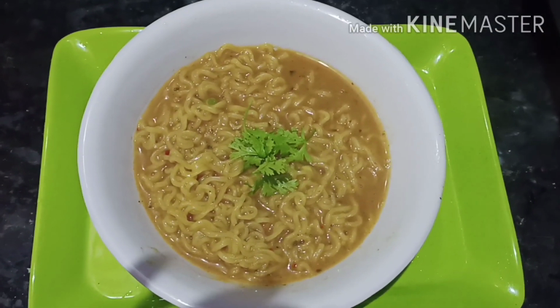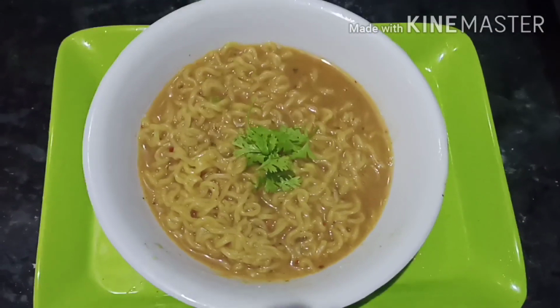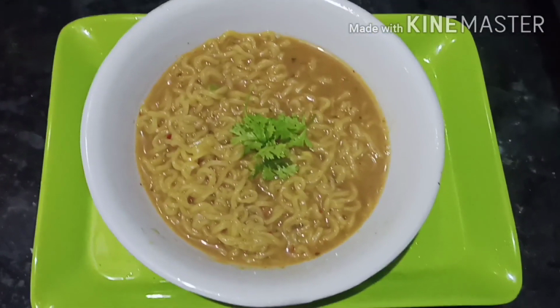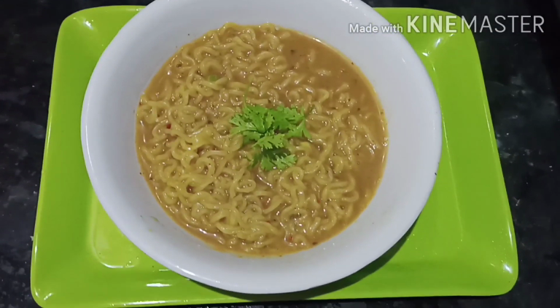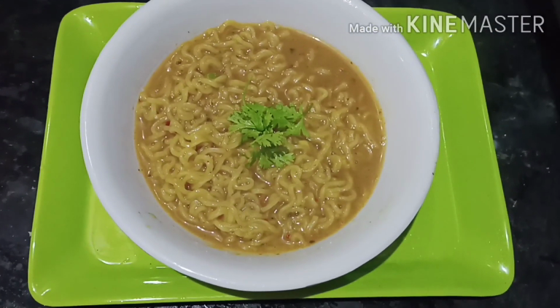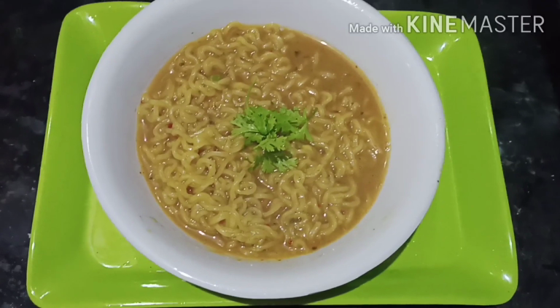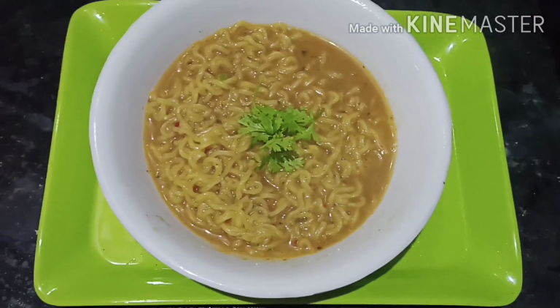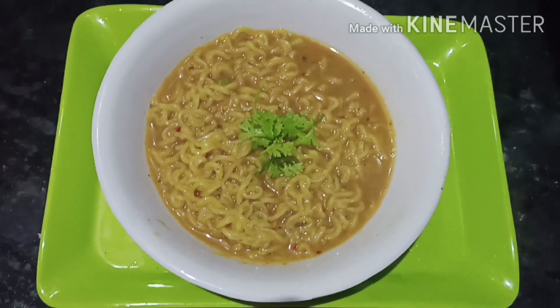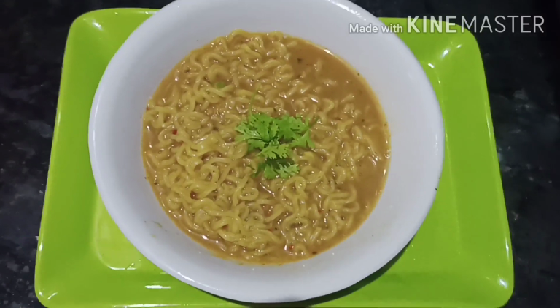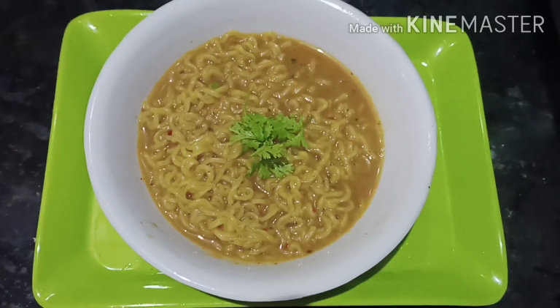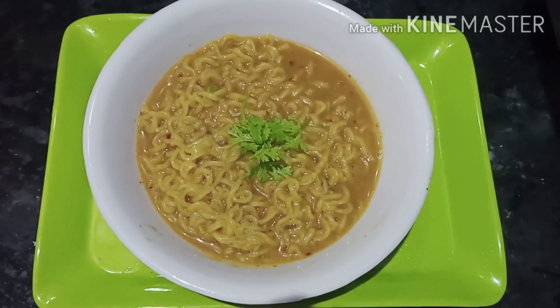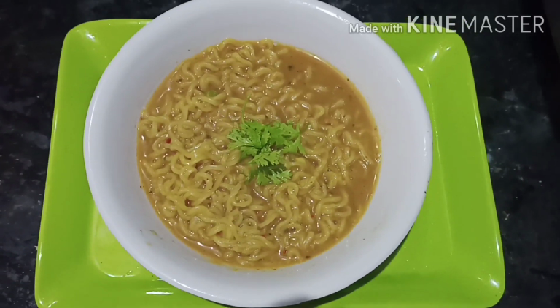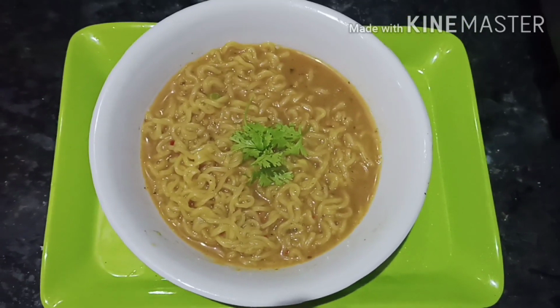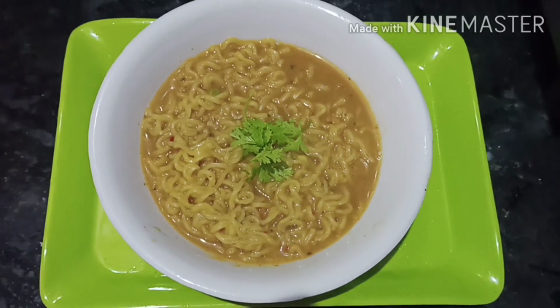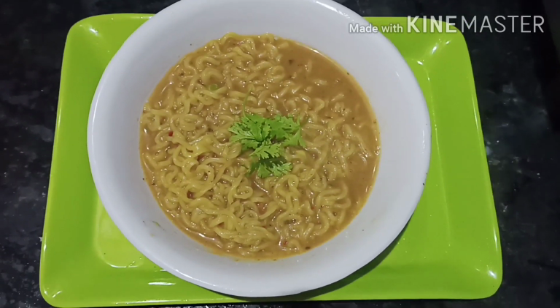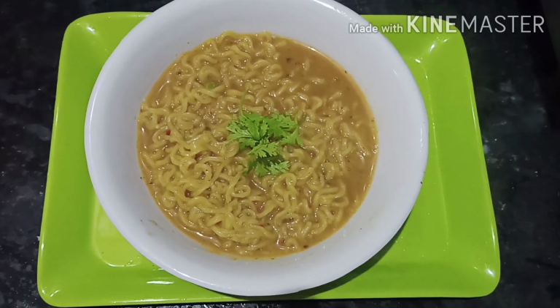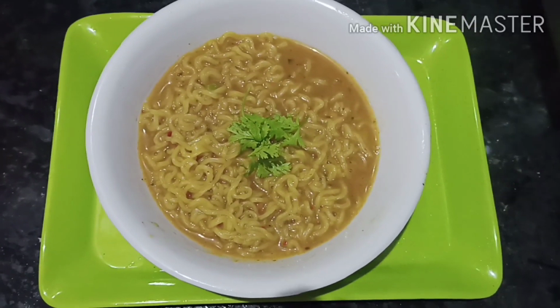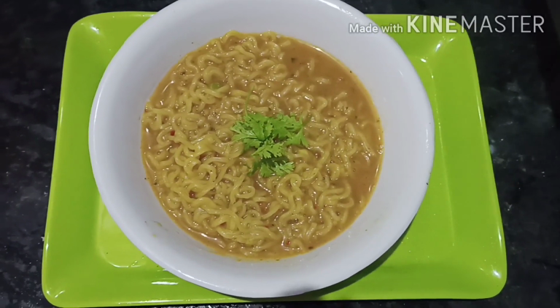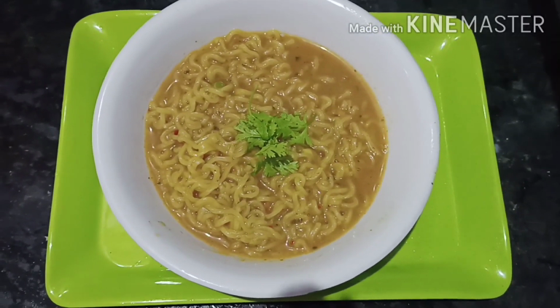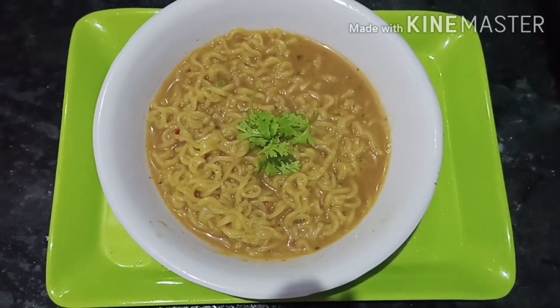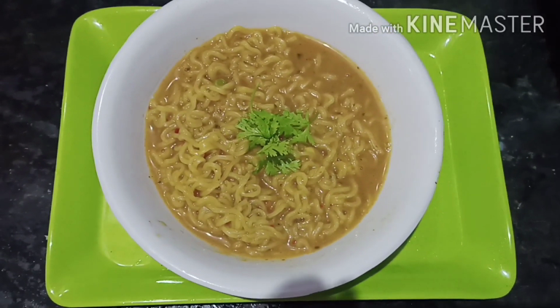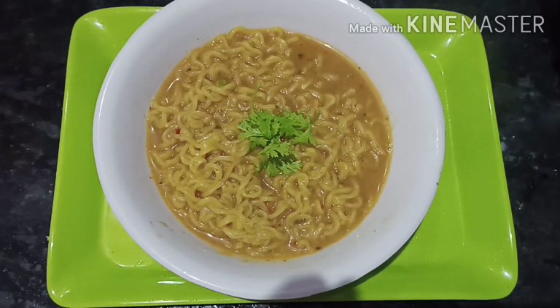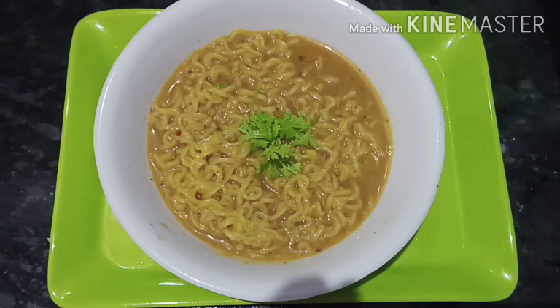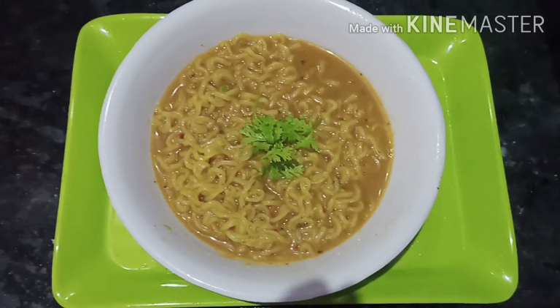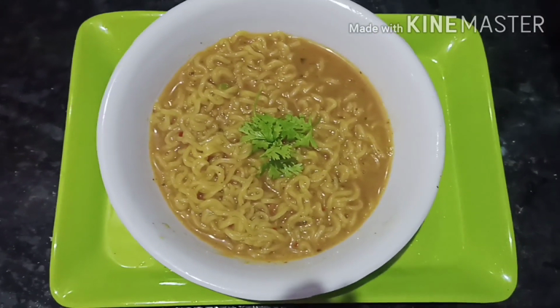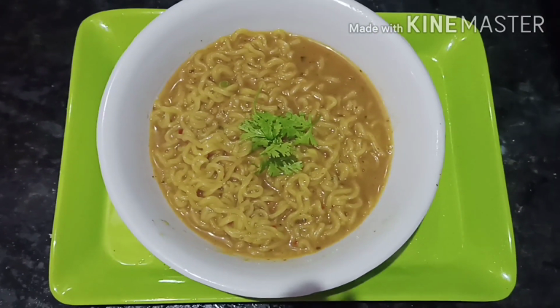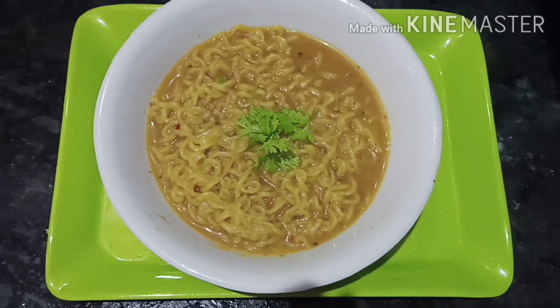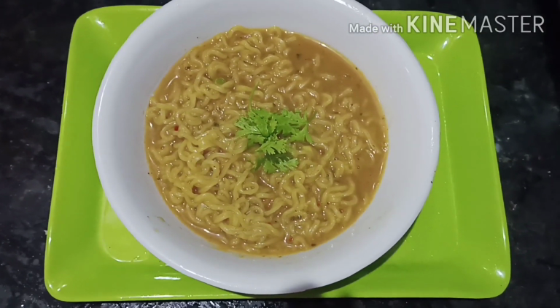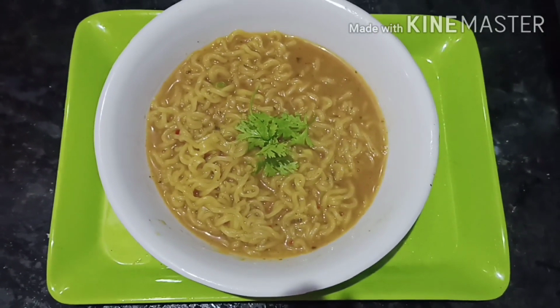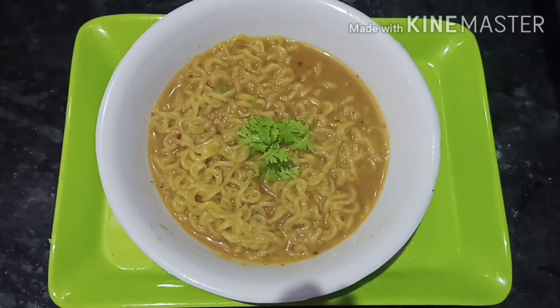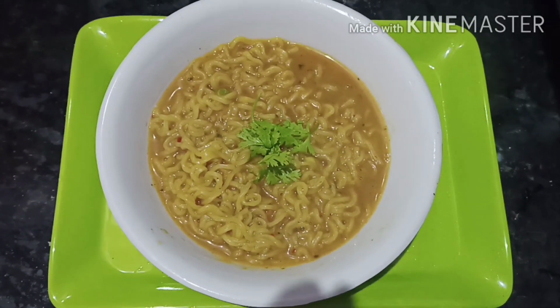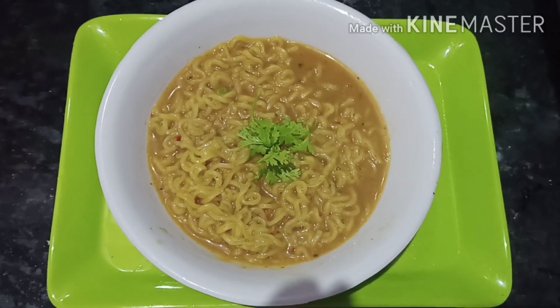The Maggi is ready. If you want to try it, let us know in the comment box. Thank you for watching.